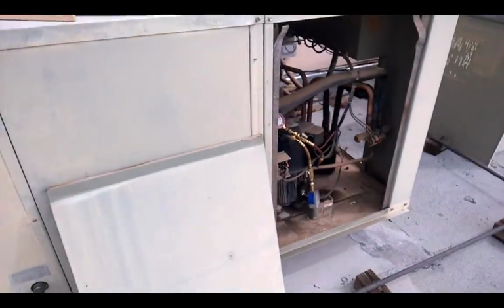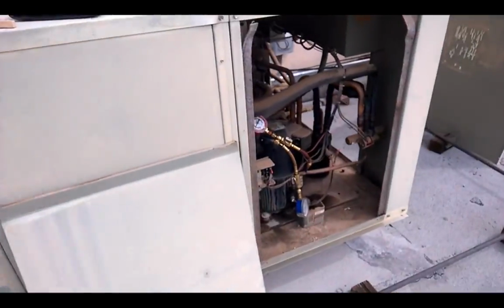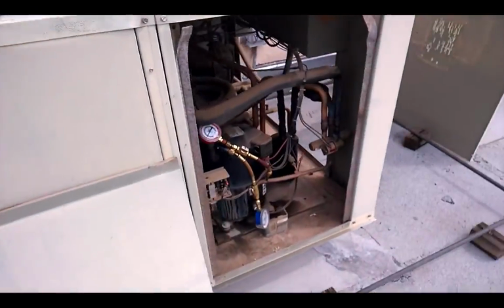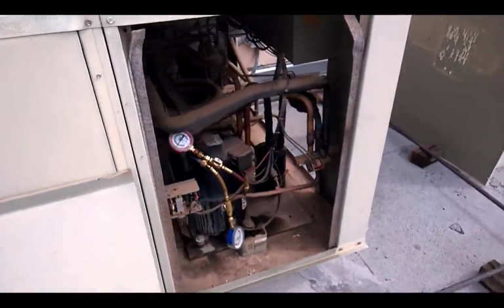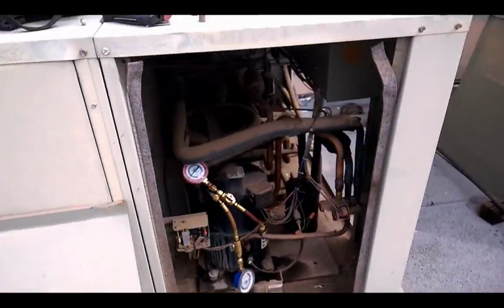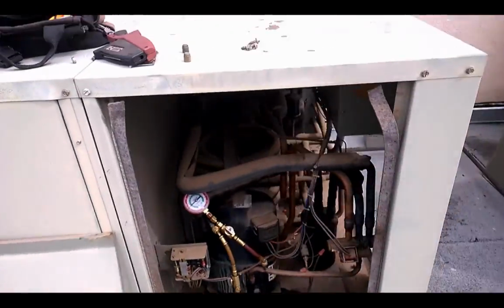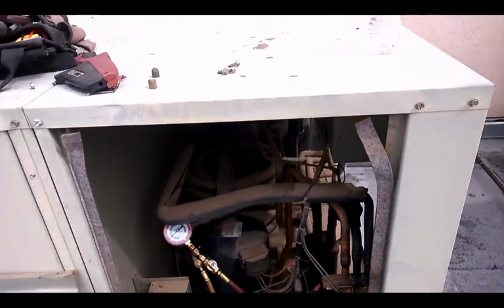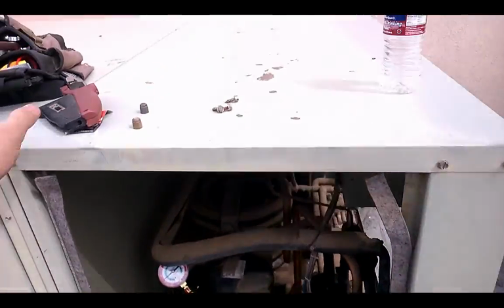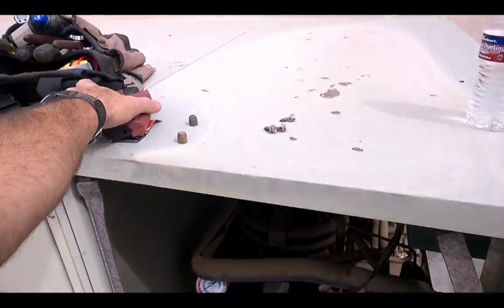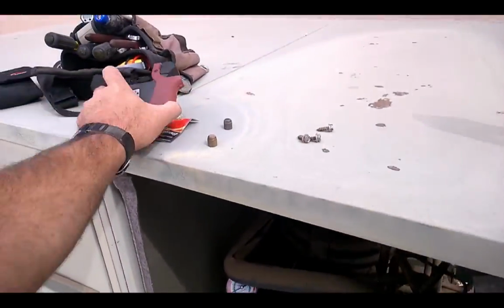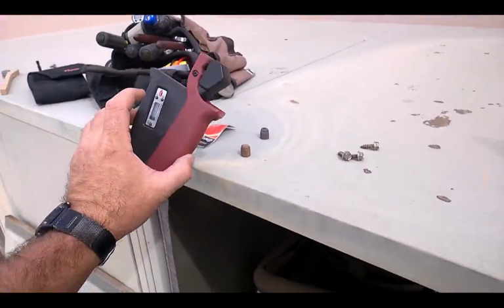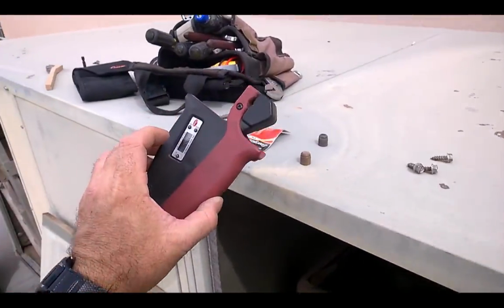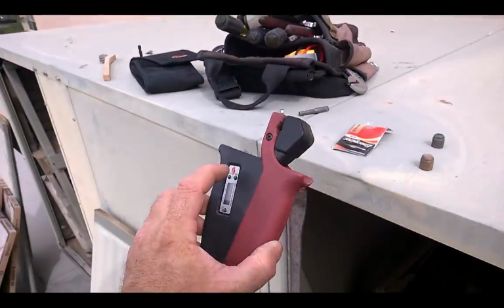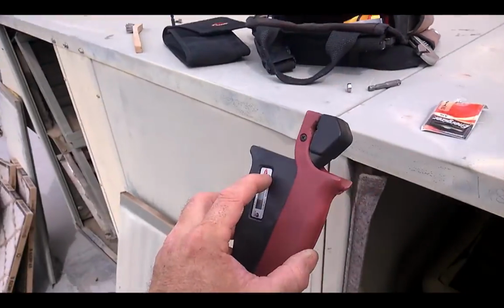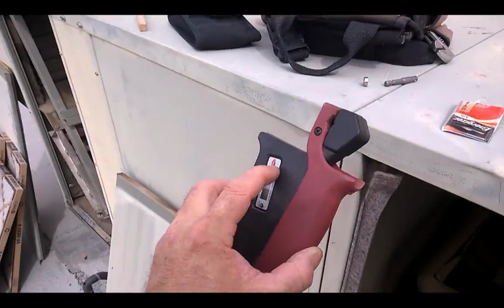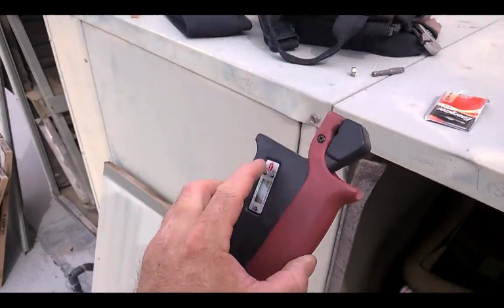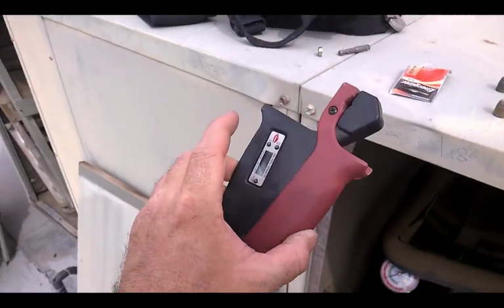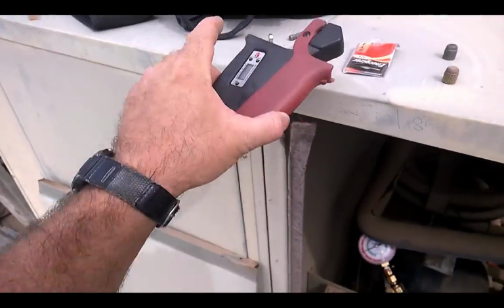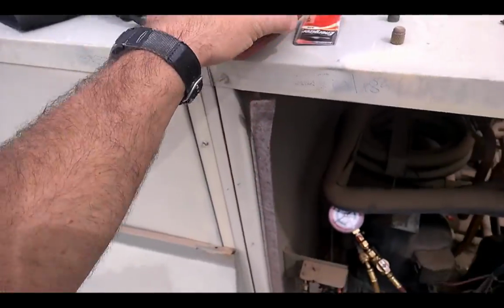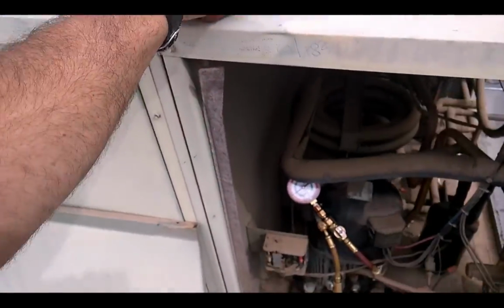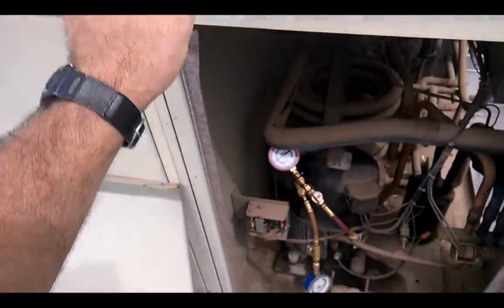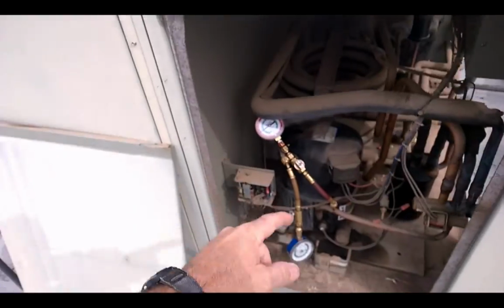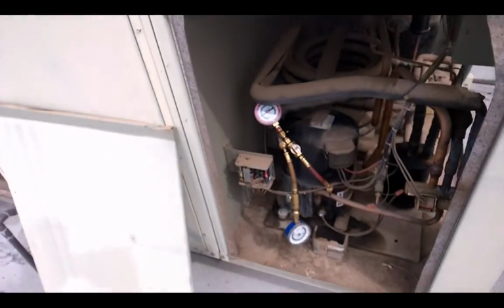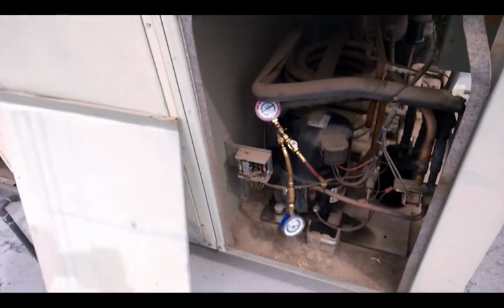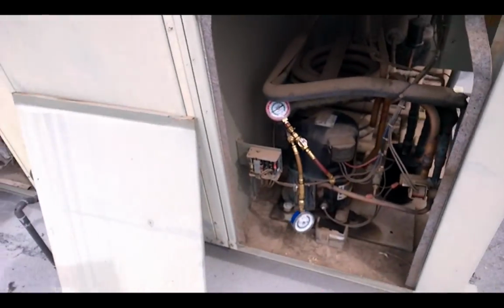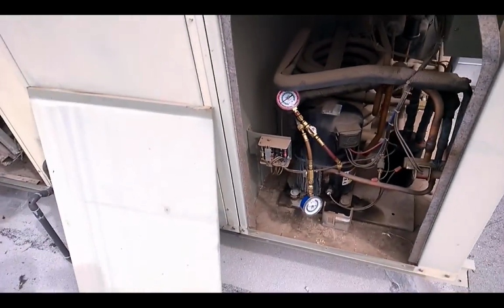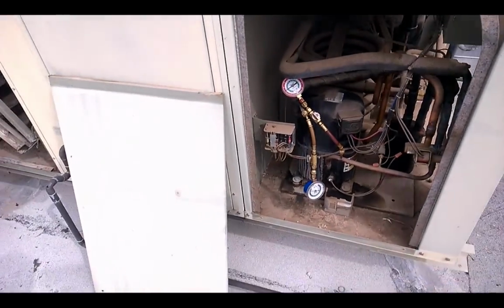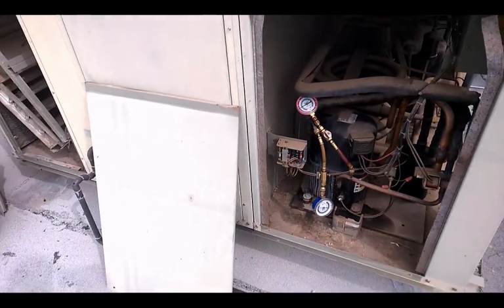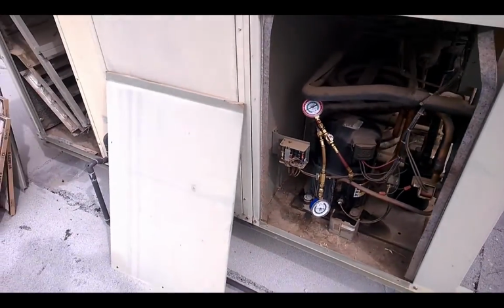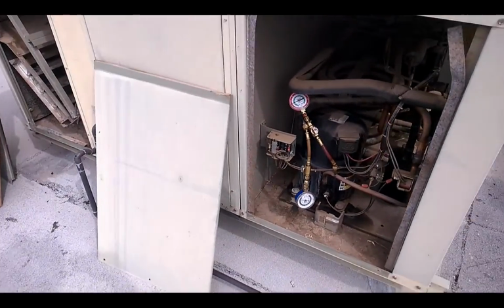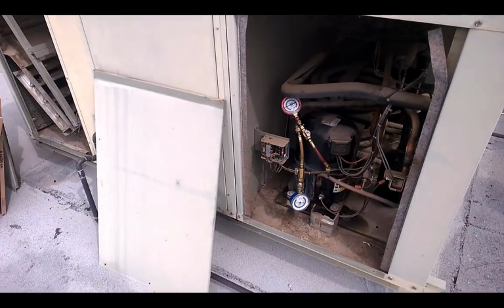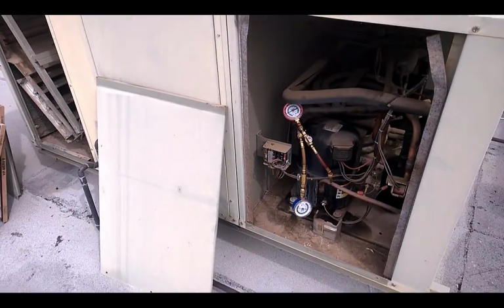Compressors were chugging, man. I had like 35 degree, right above freezing temperatures coming back to the units just within a few minutes of it running.